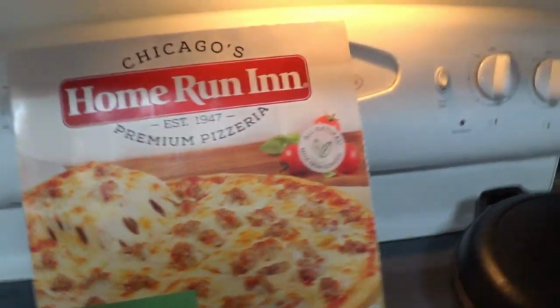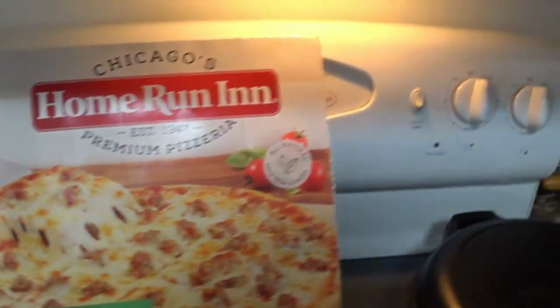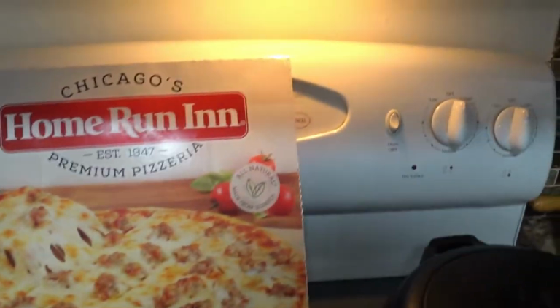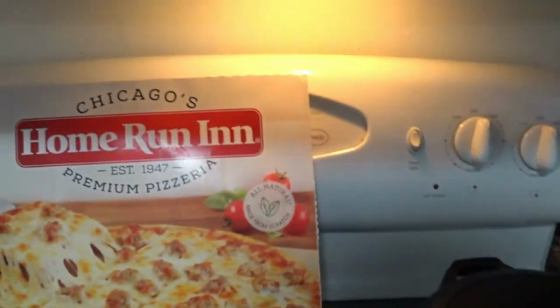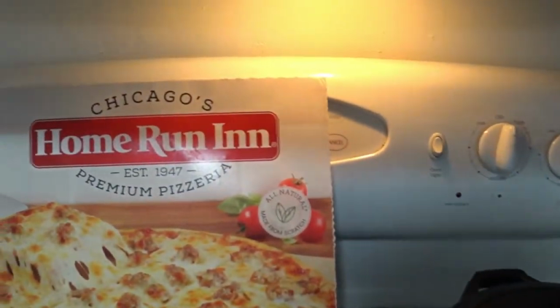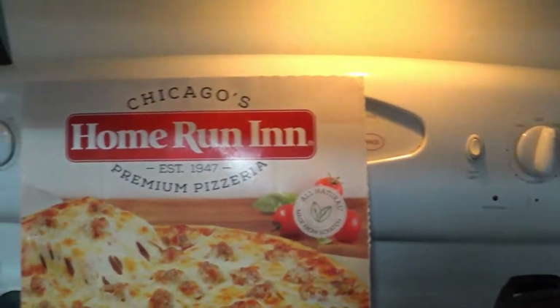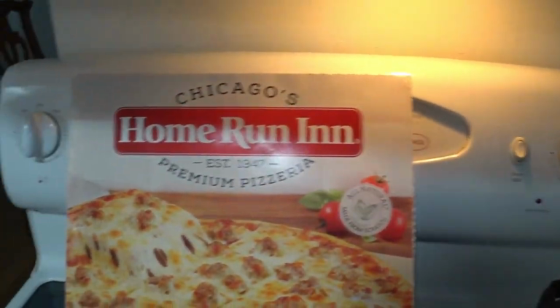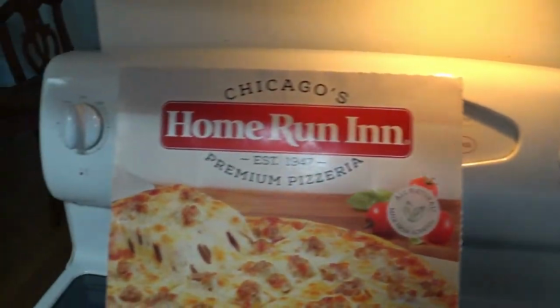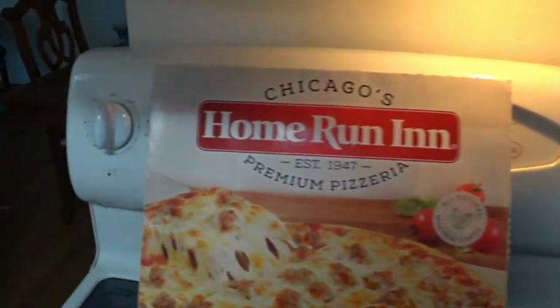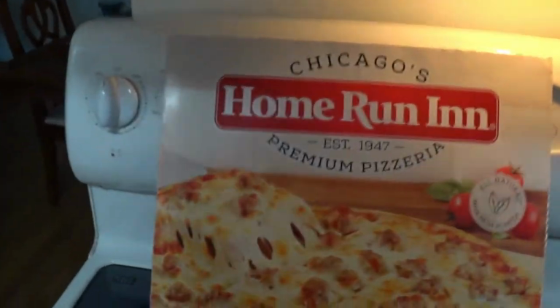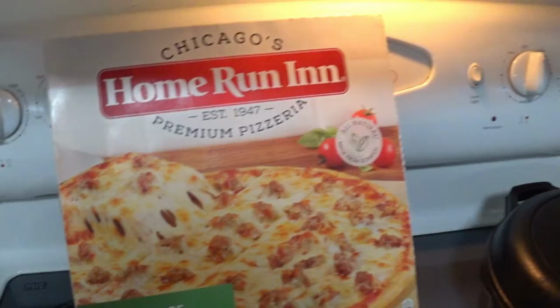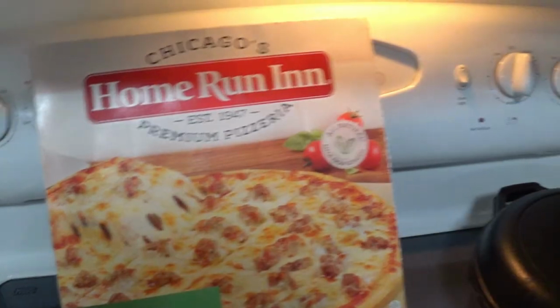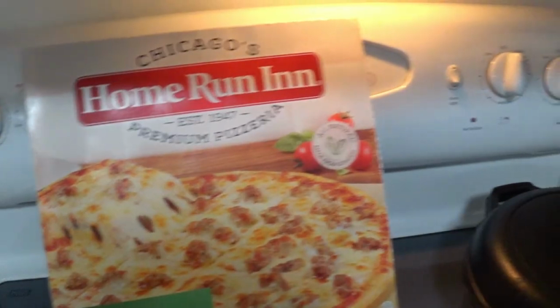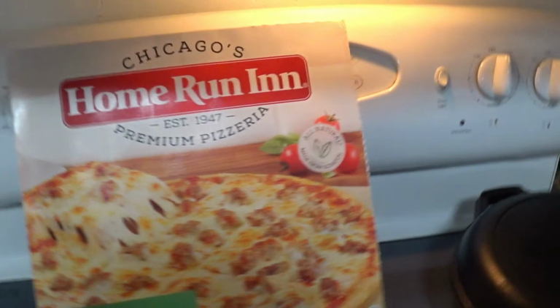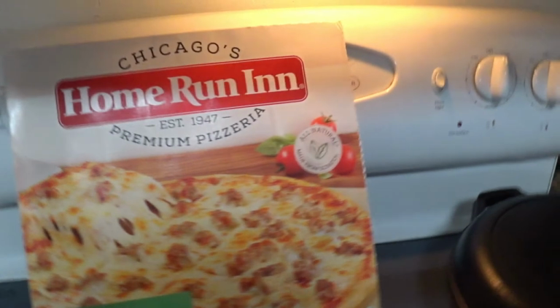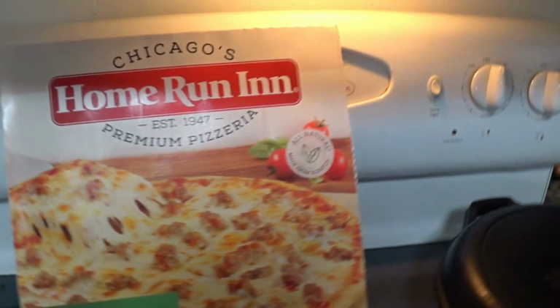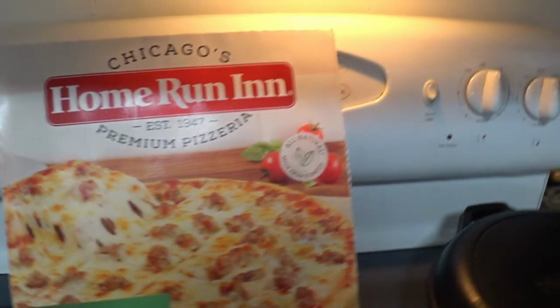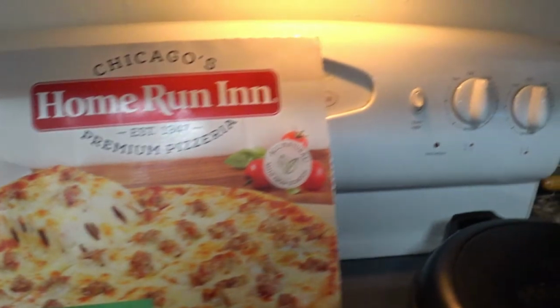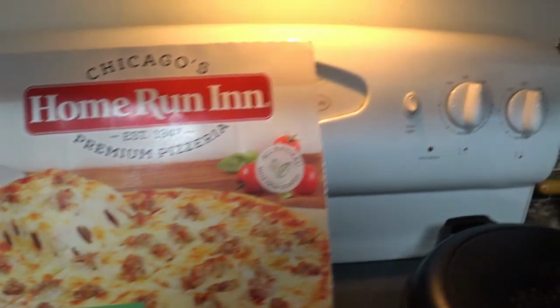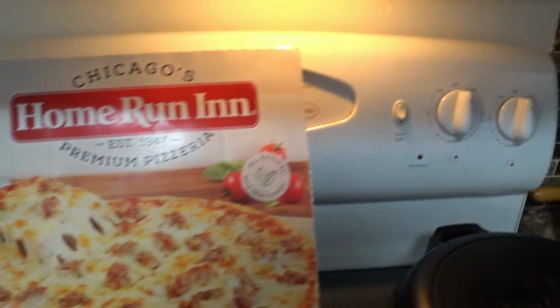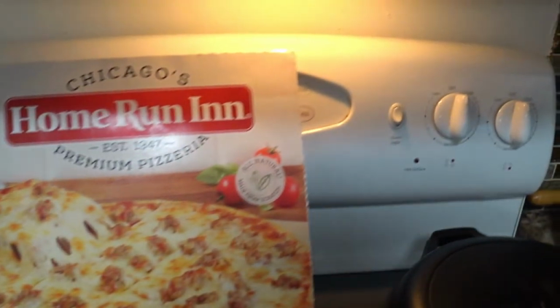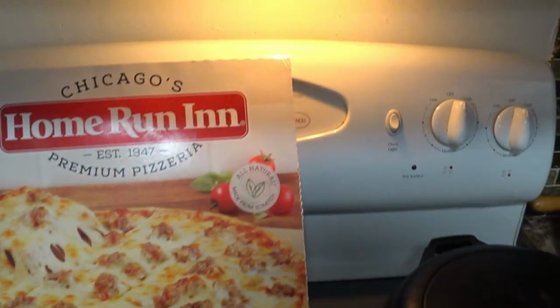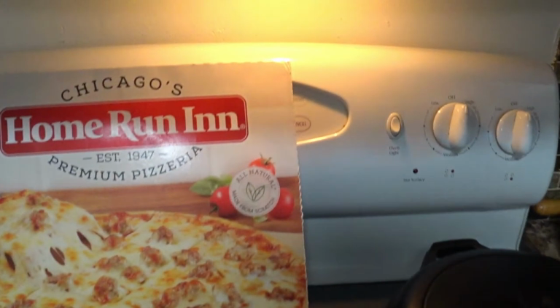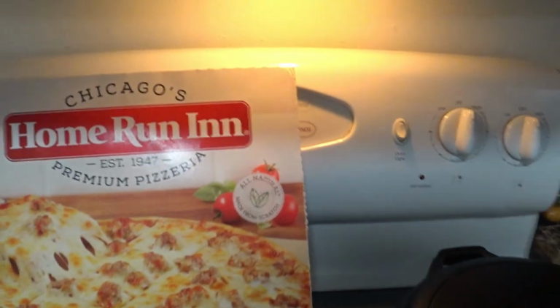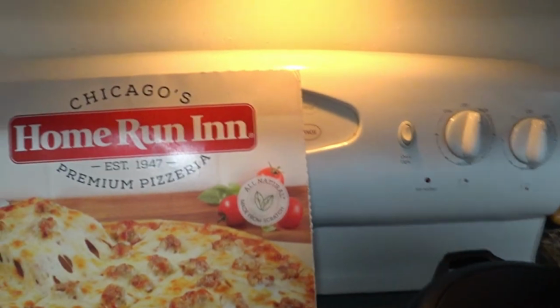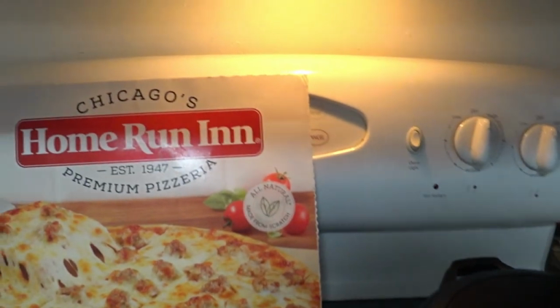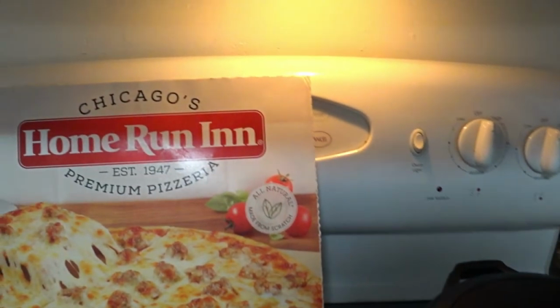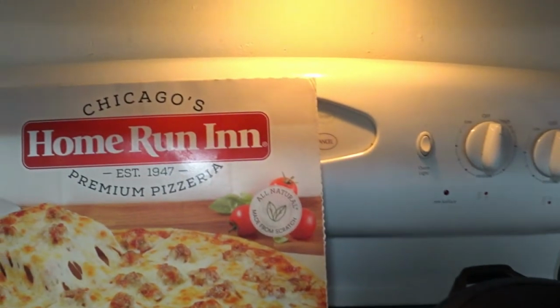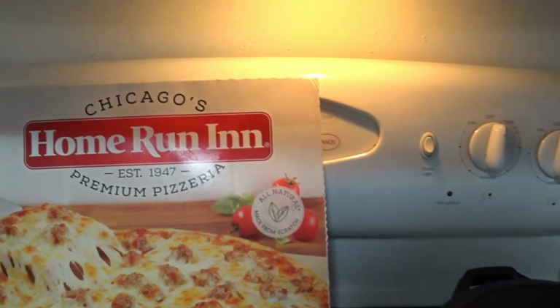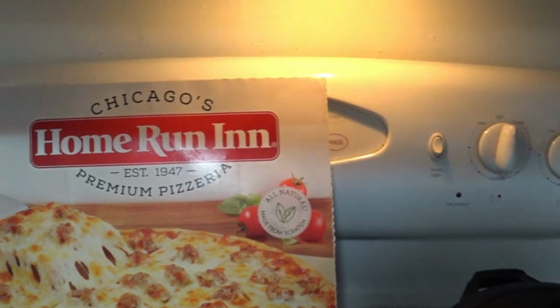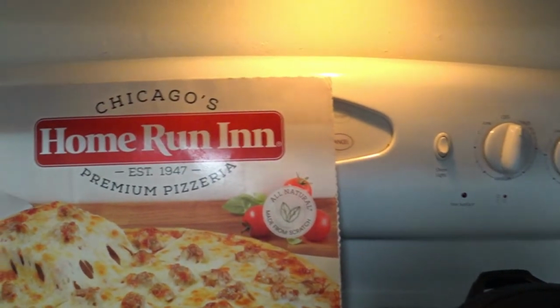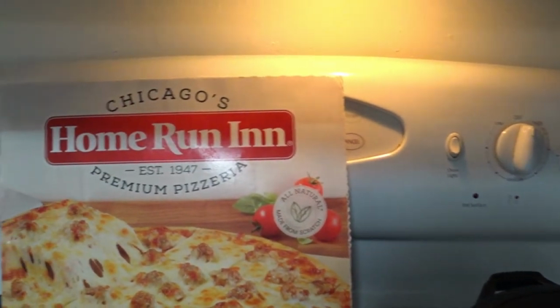All natural, made from scratch. All natural, made from scratch.